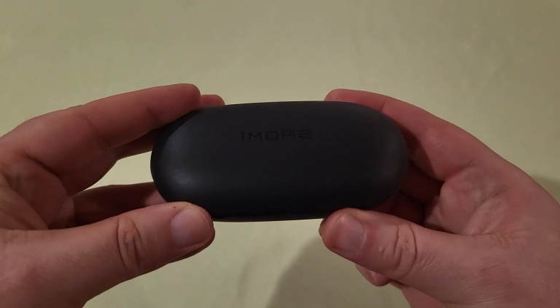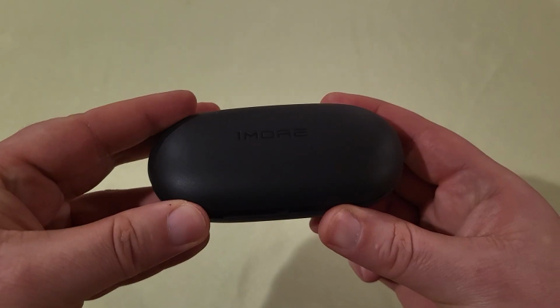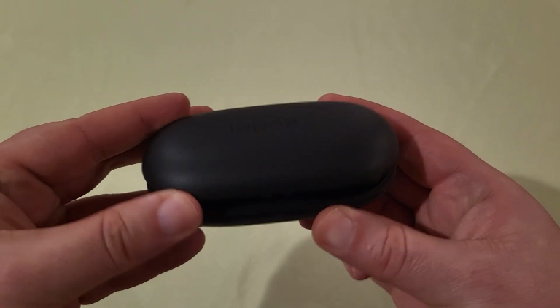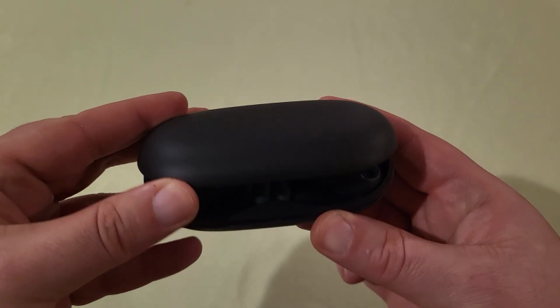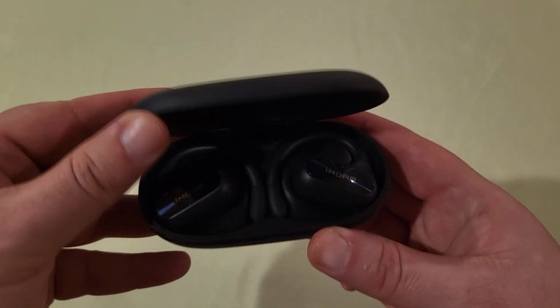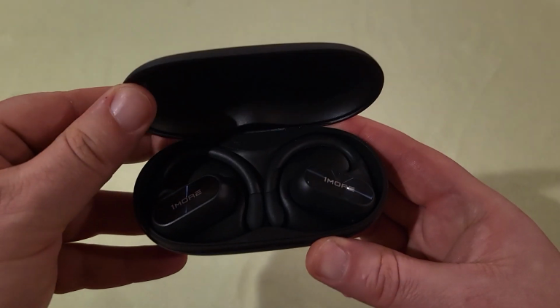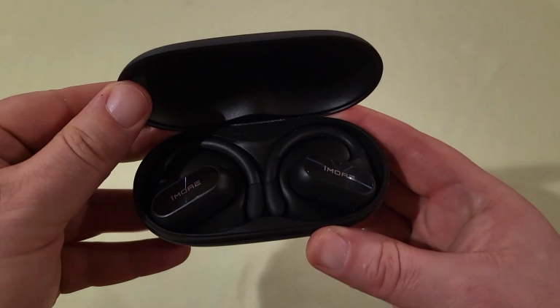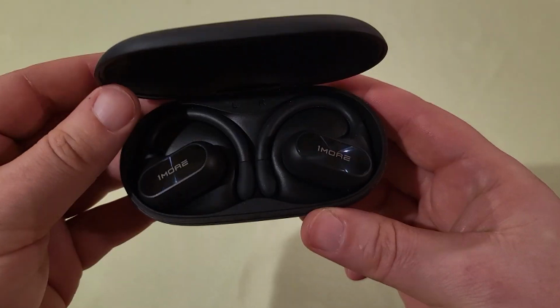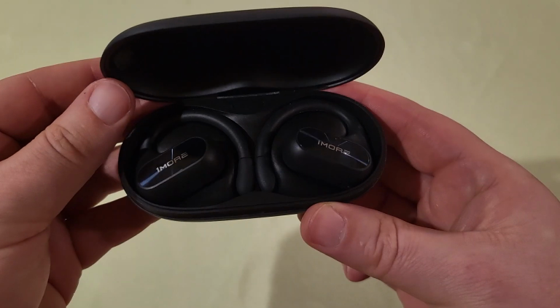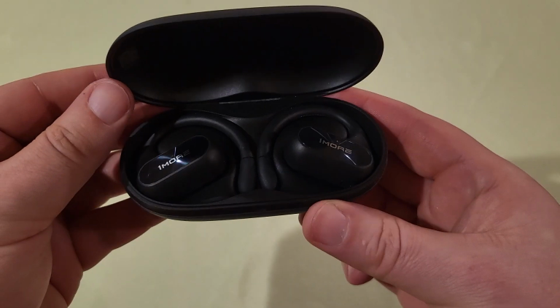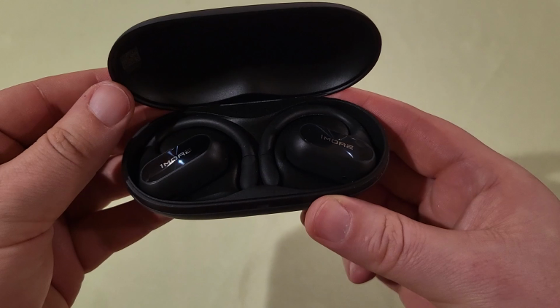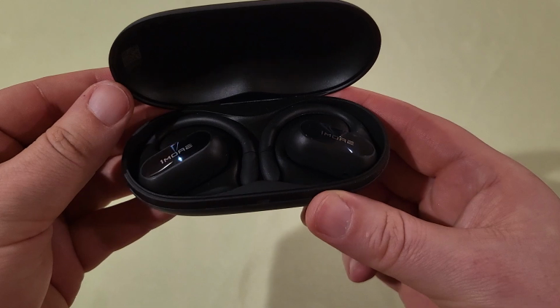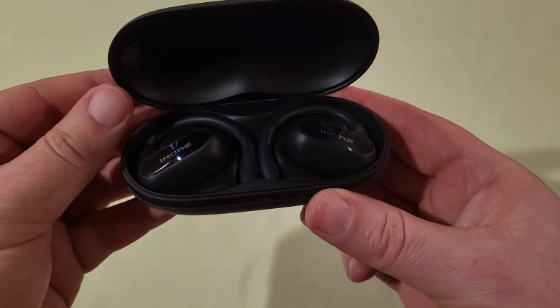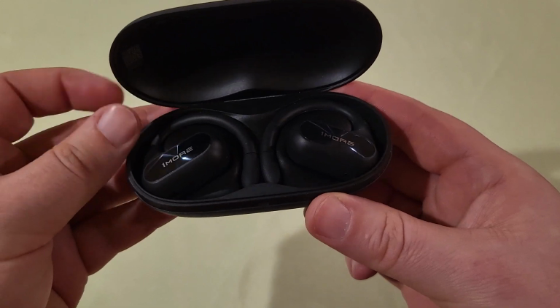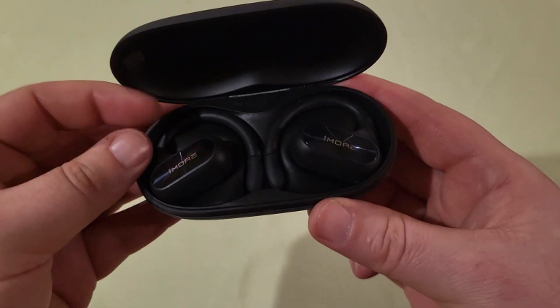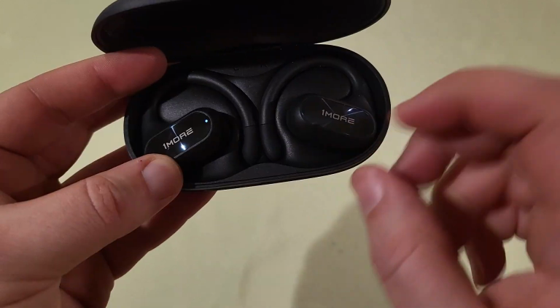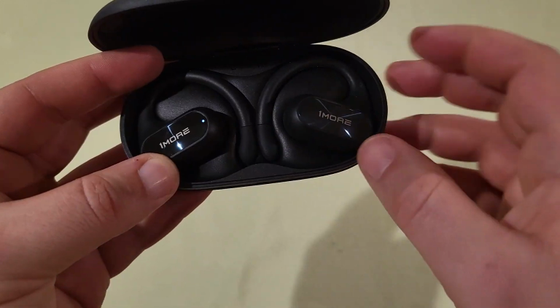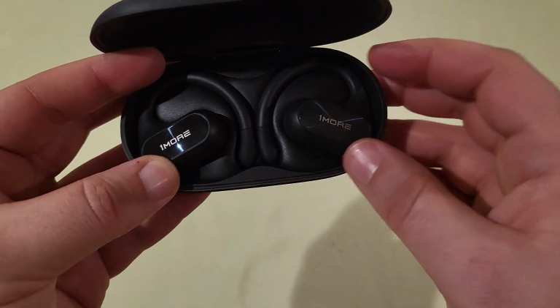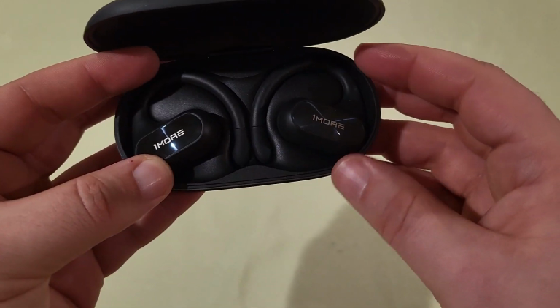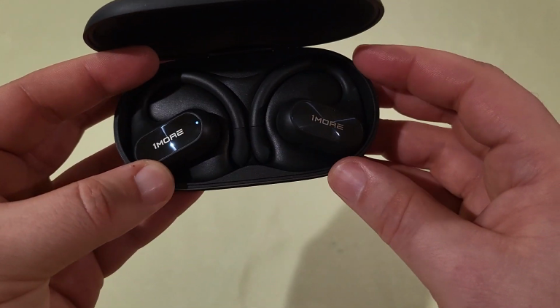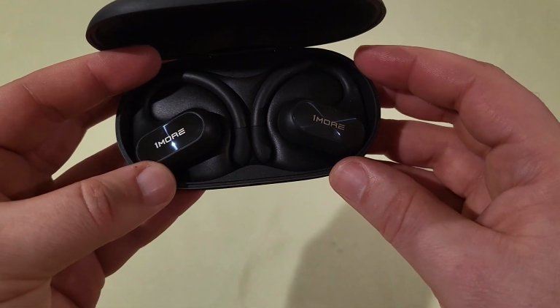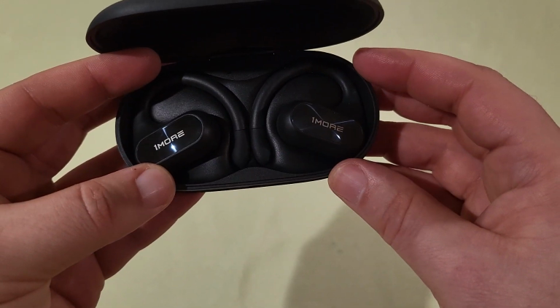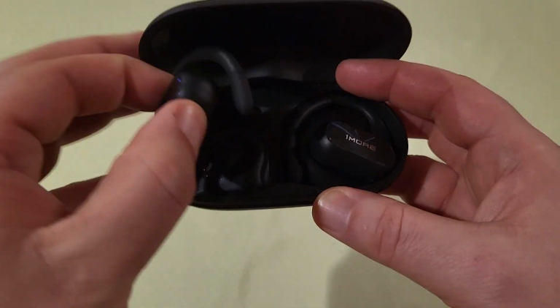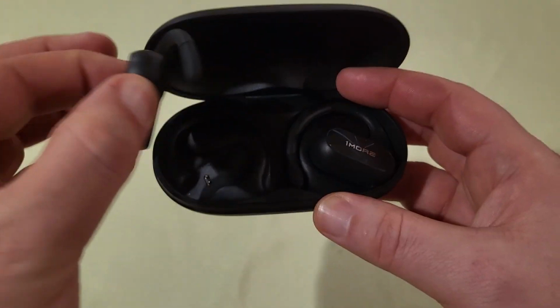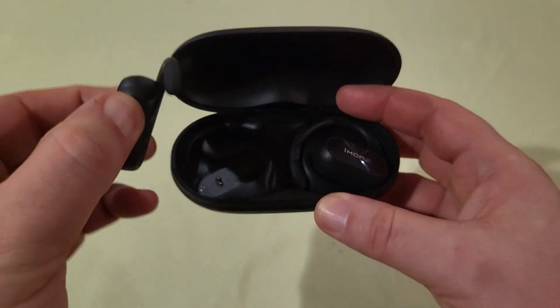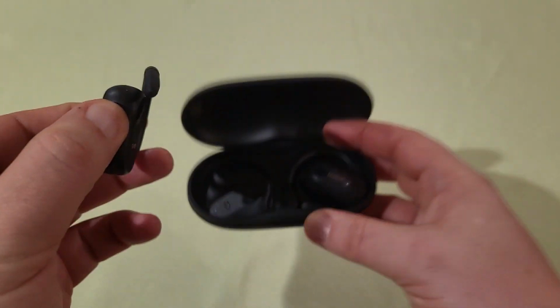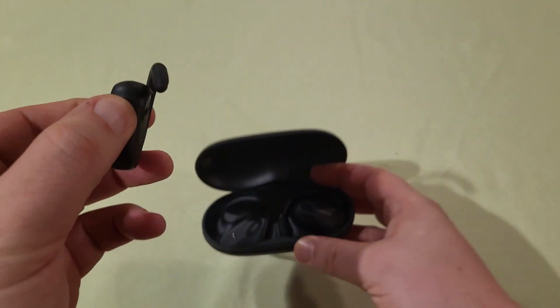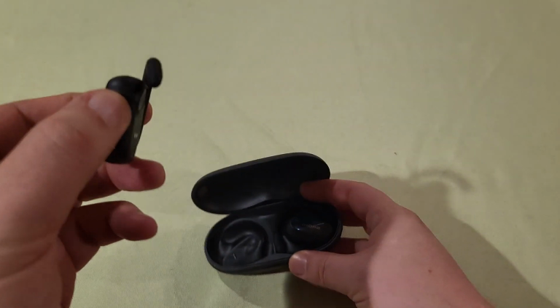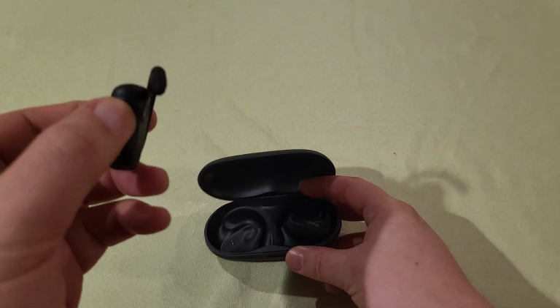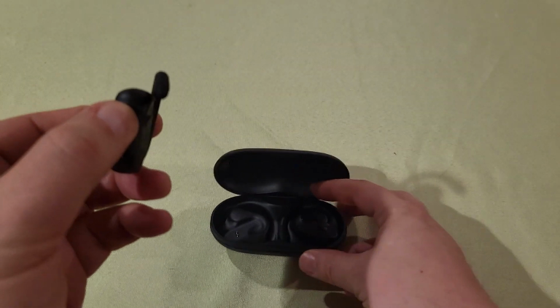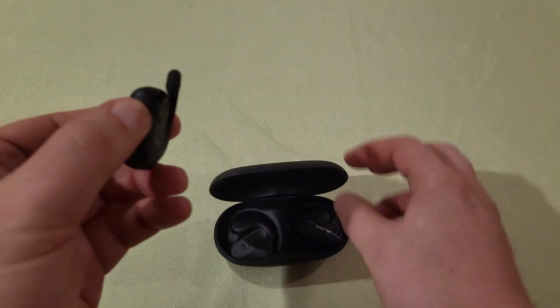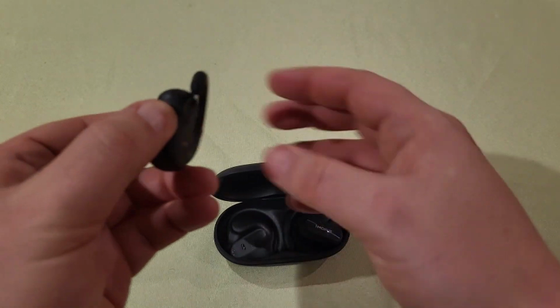And here are the headphones. You can see as soon as you open them up, the LEDs start blinking. They start searching for a Bluetooth connection.